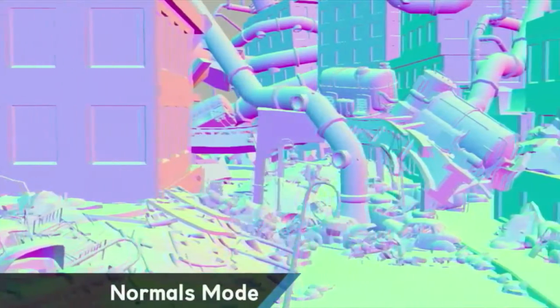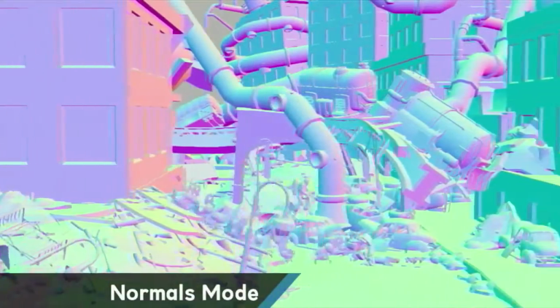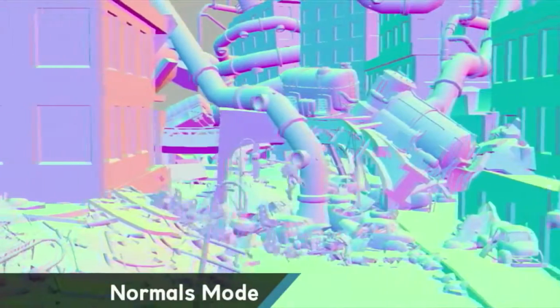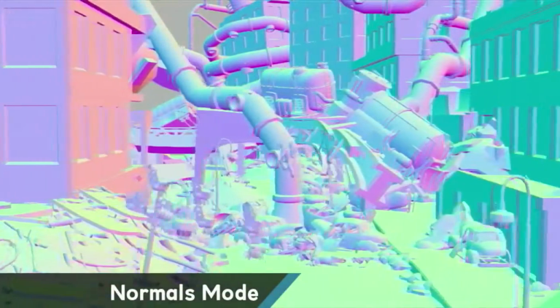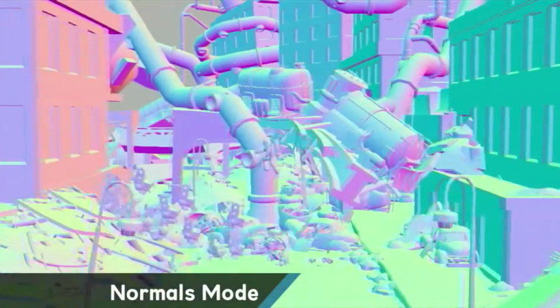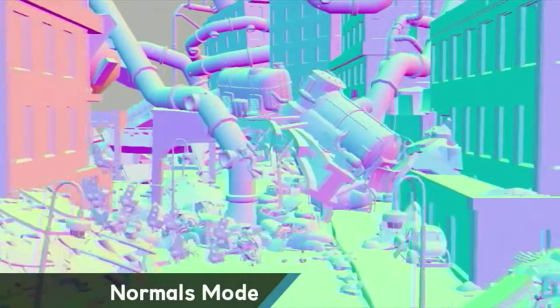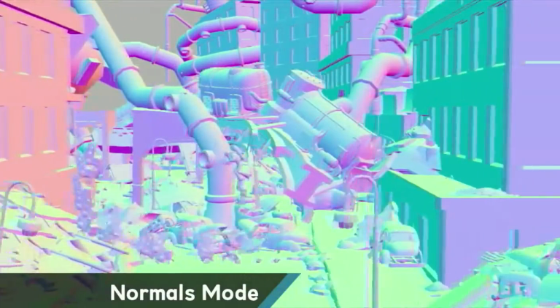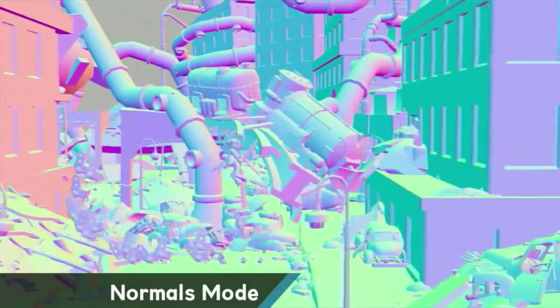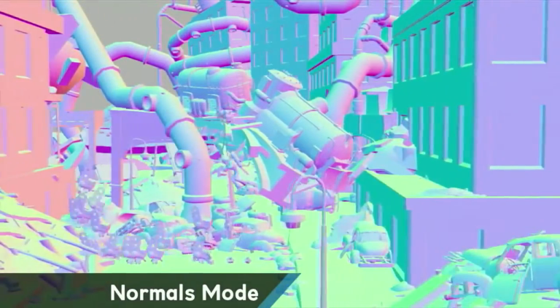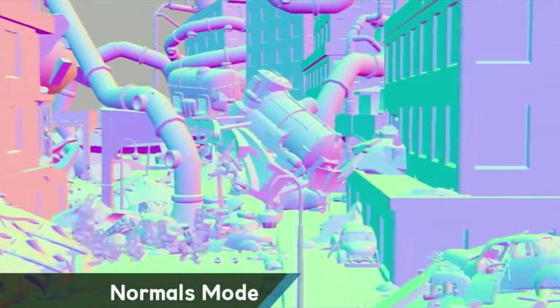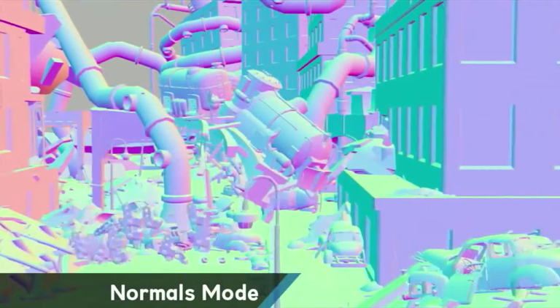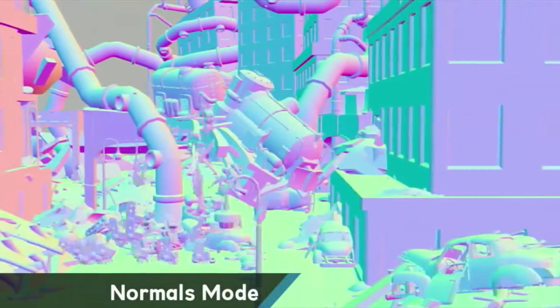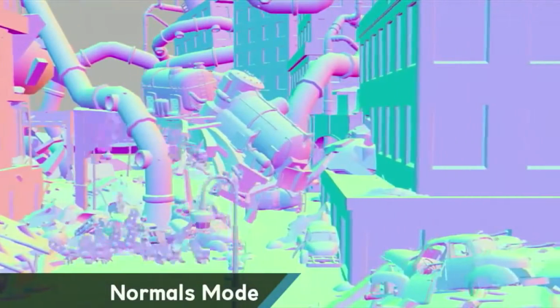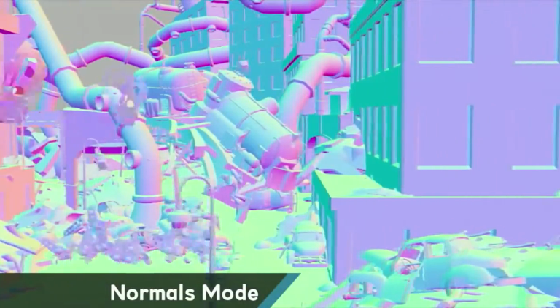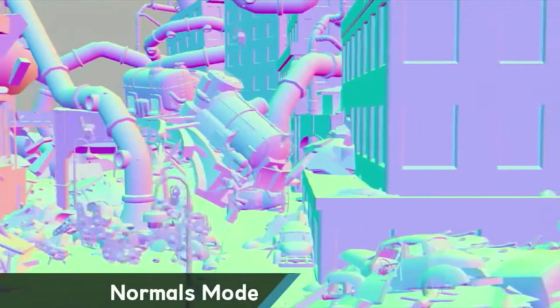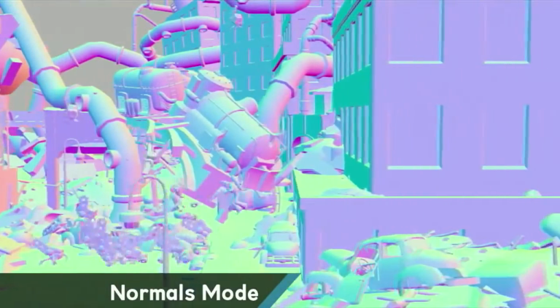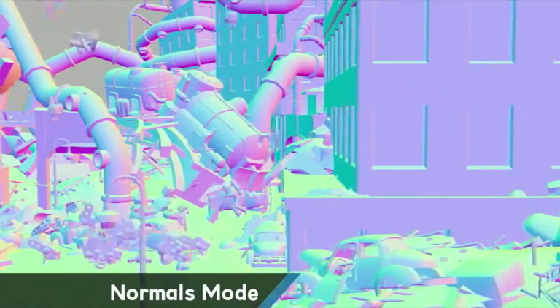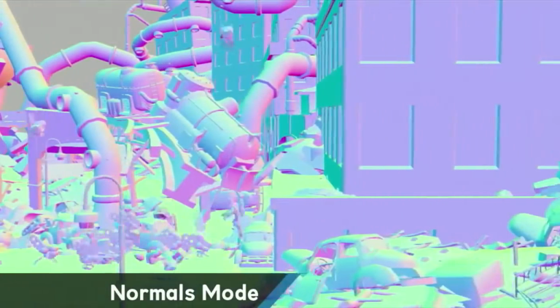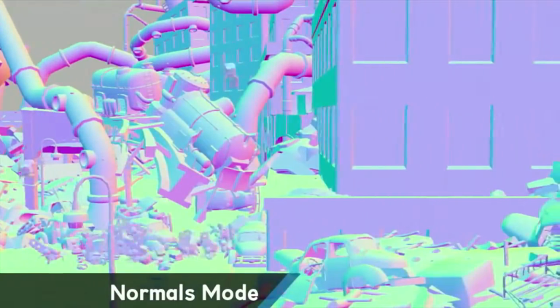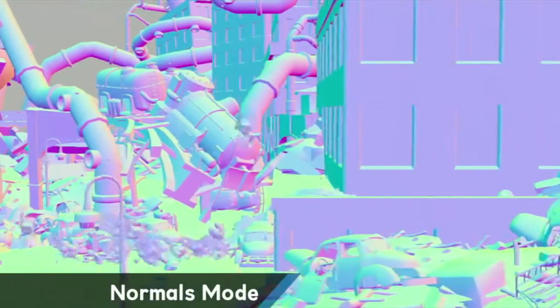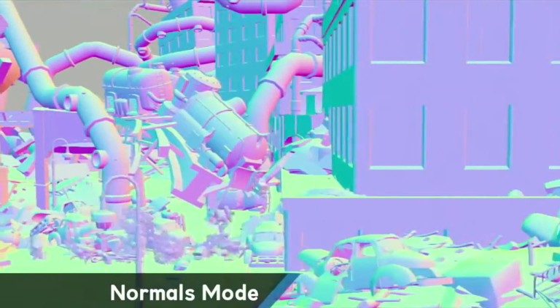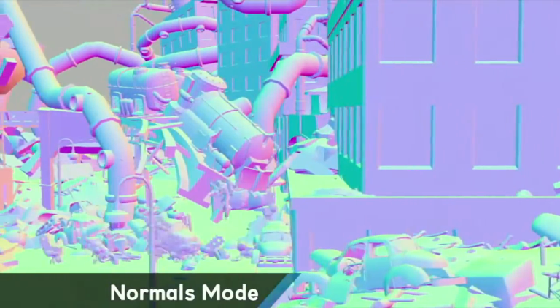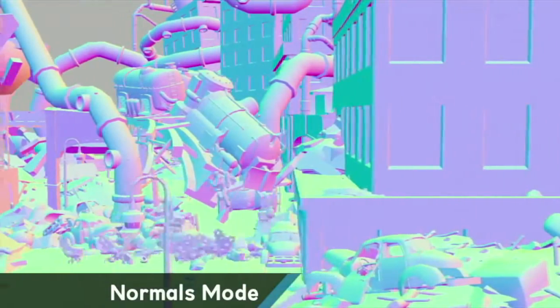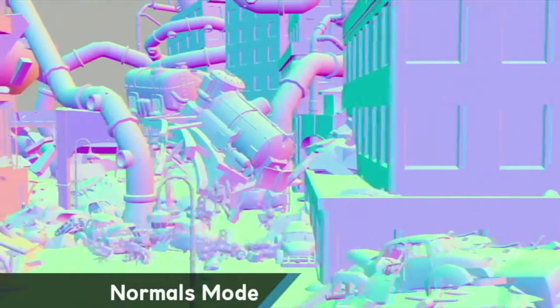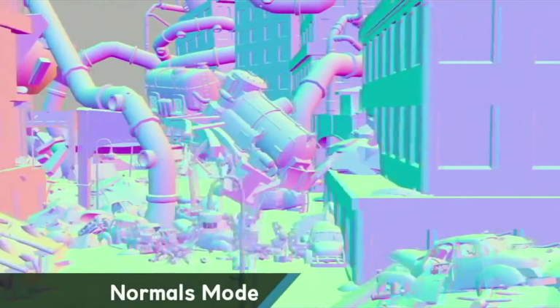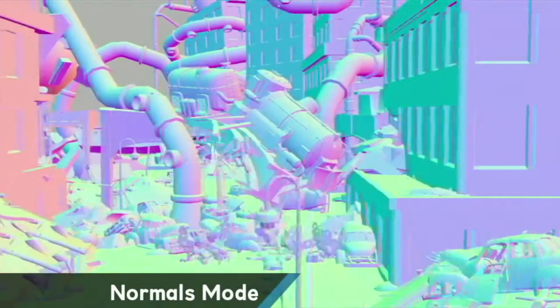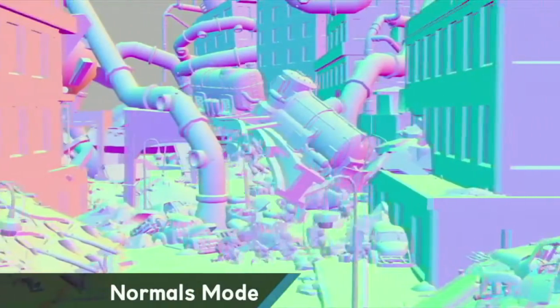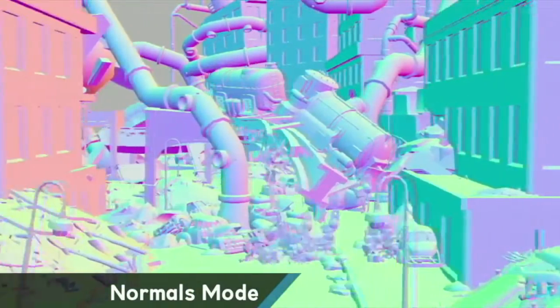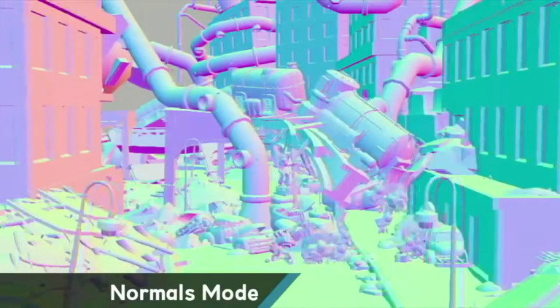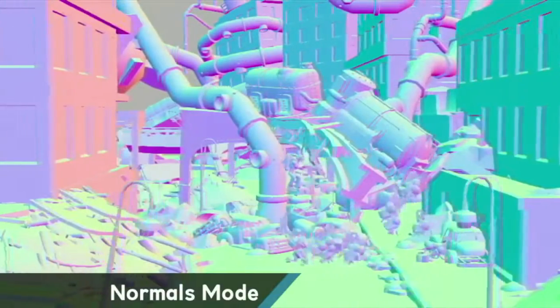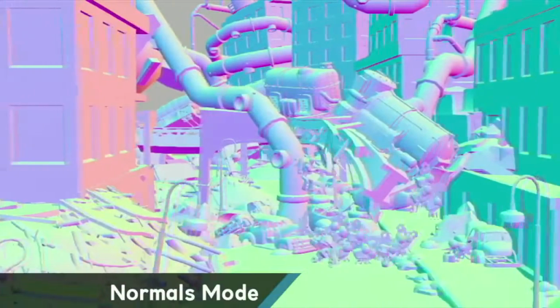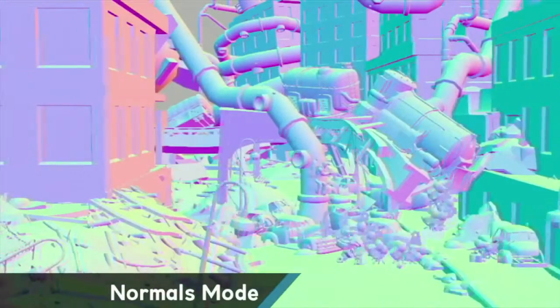This mode shows geometry normals, which can help us see what's going on when surfaces get turned inside out in 3ds Max.